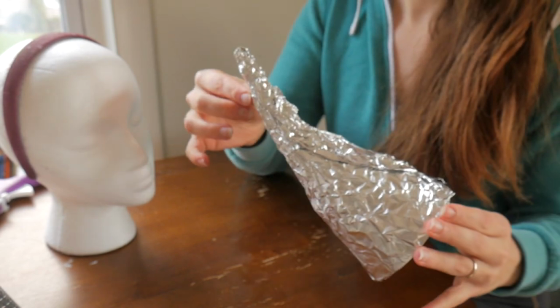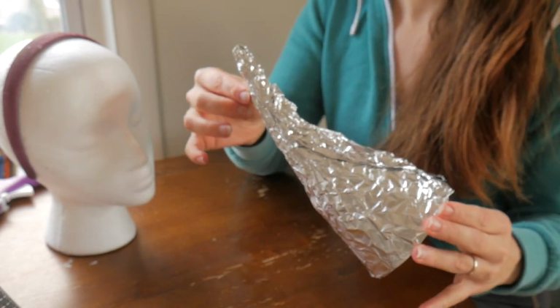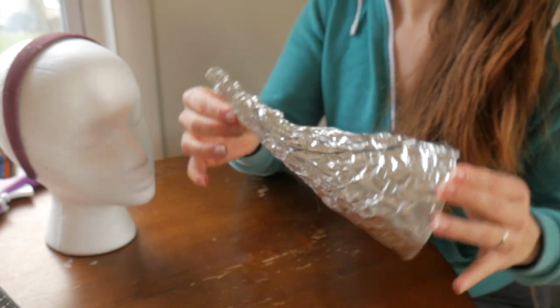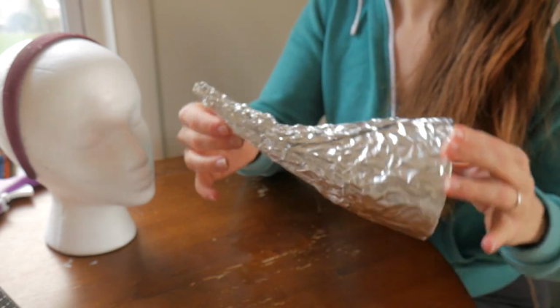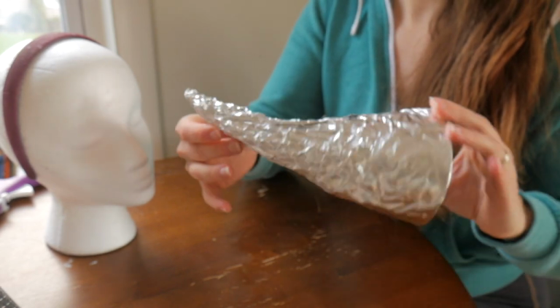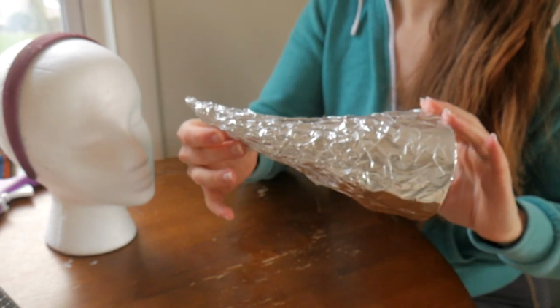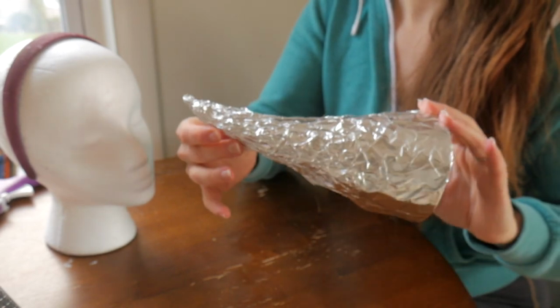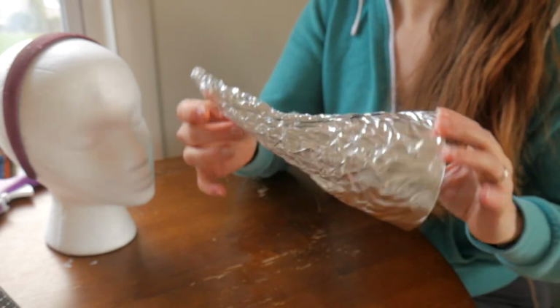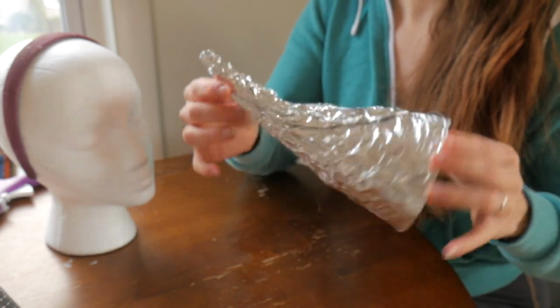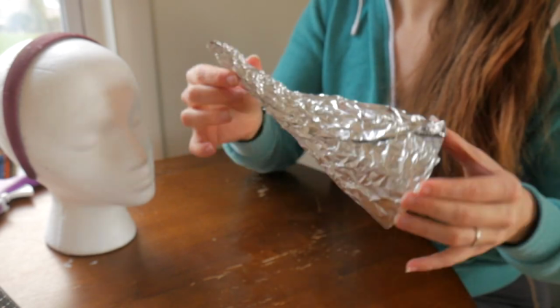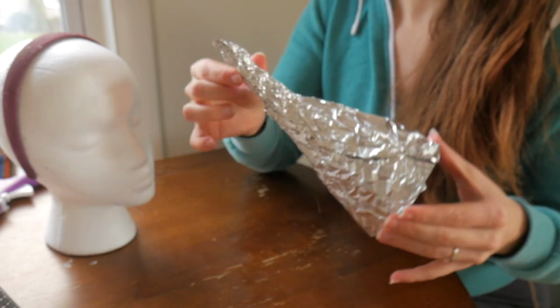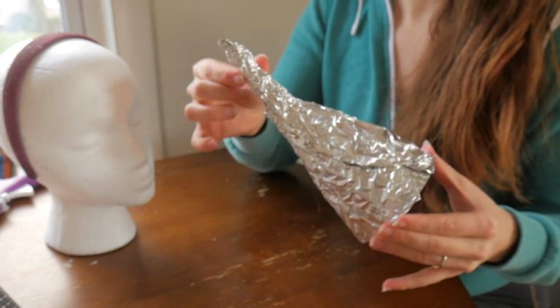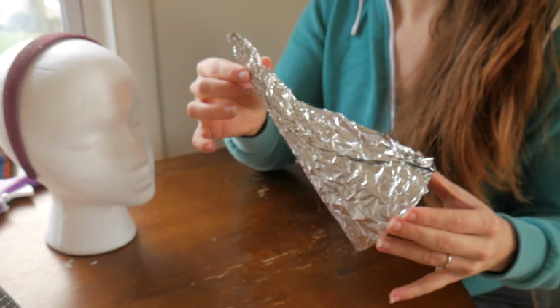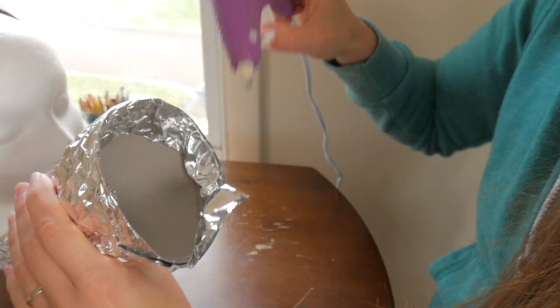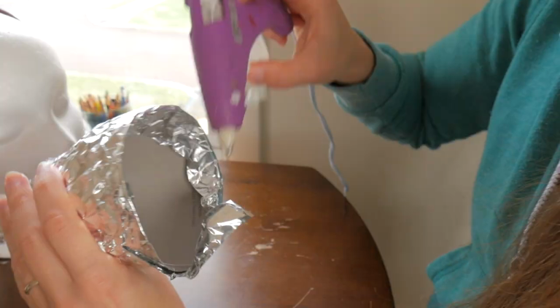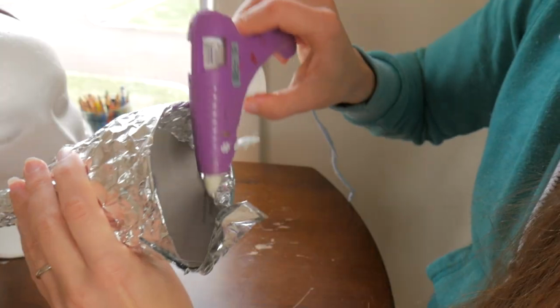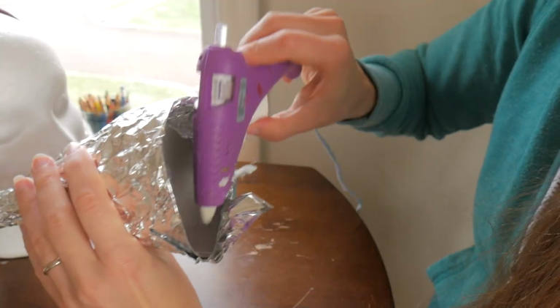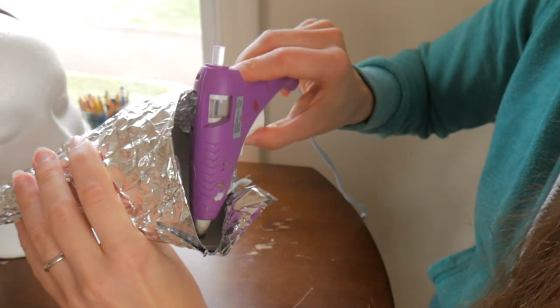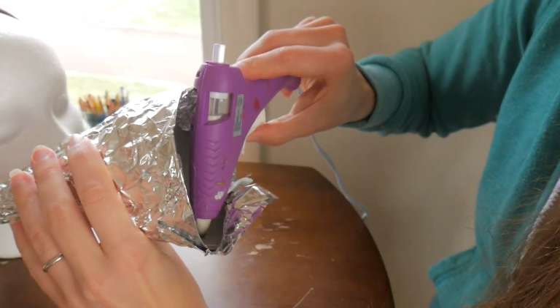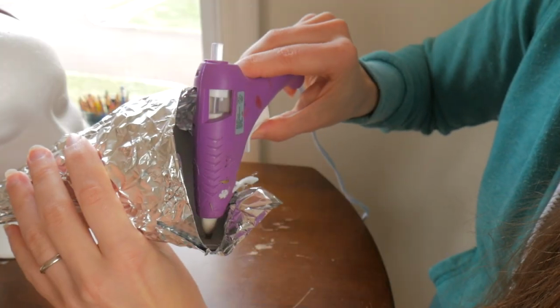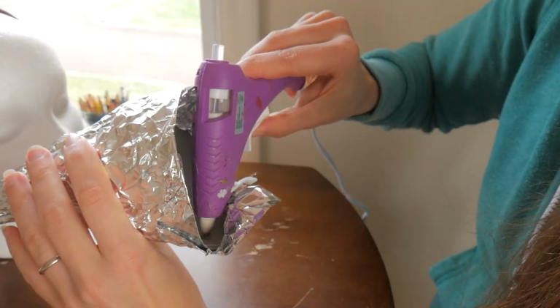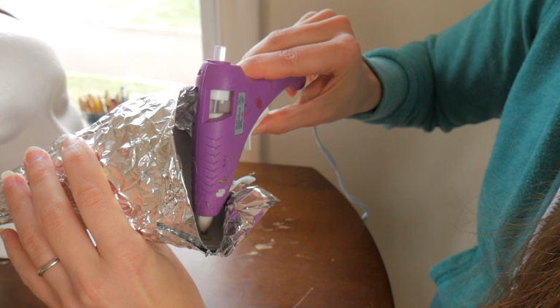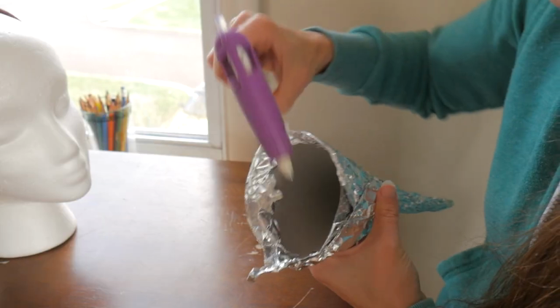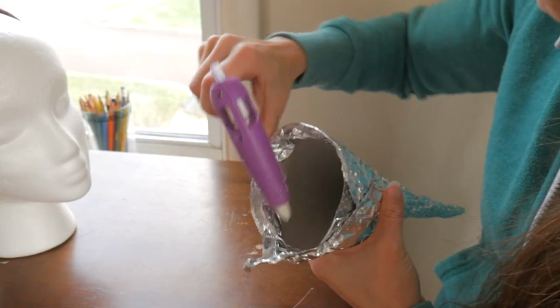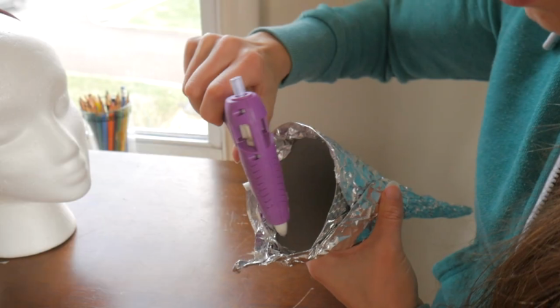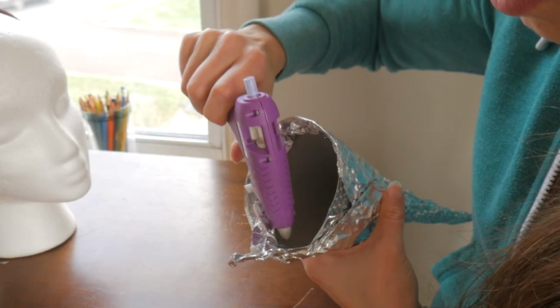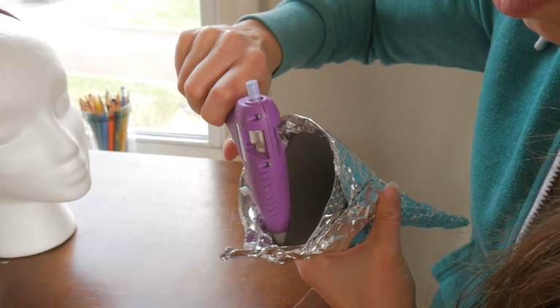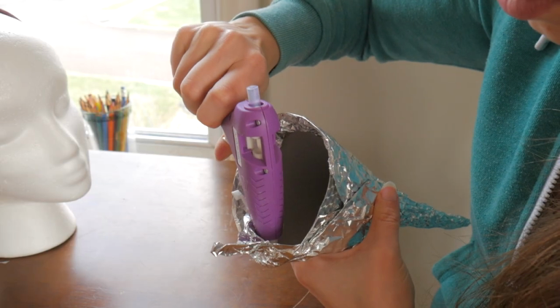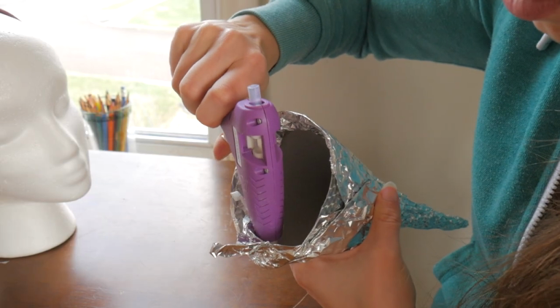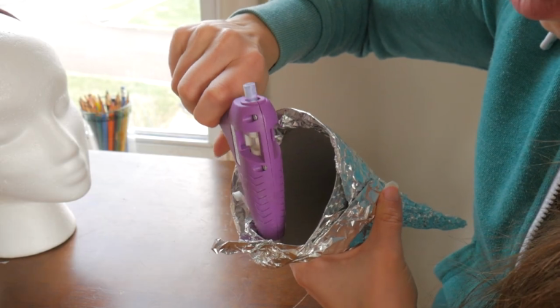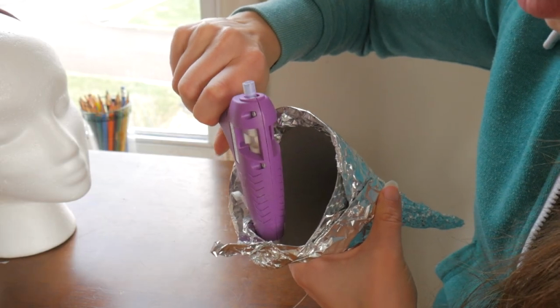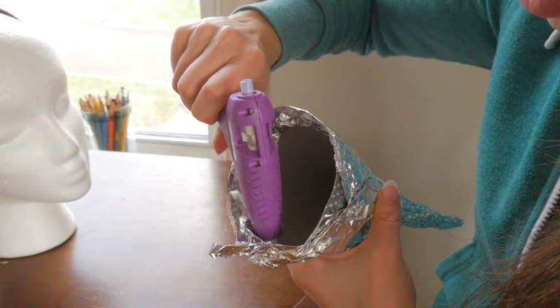Once both the hats are covered and I like the shape I've created, I'm using hot glue to keep the foil in place.